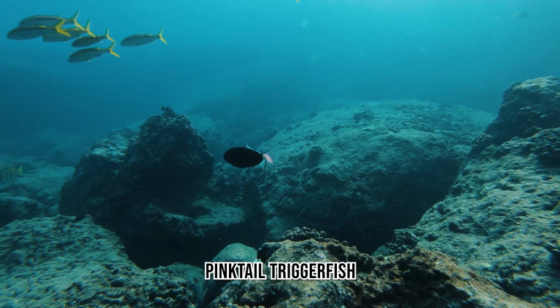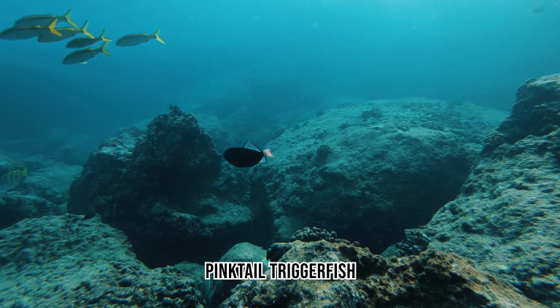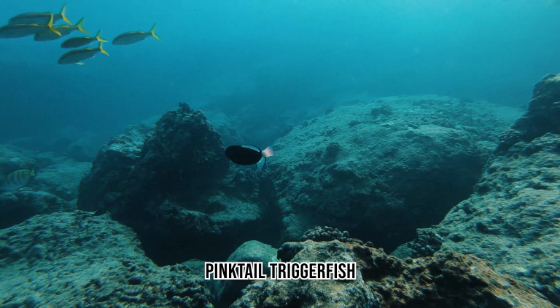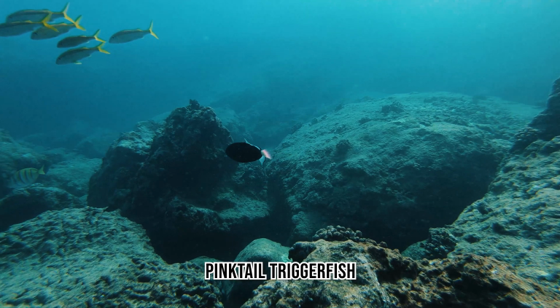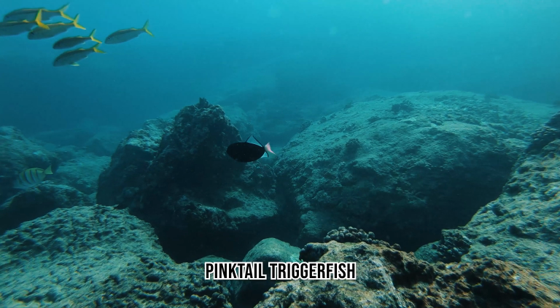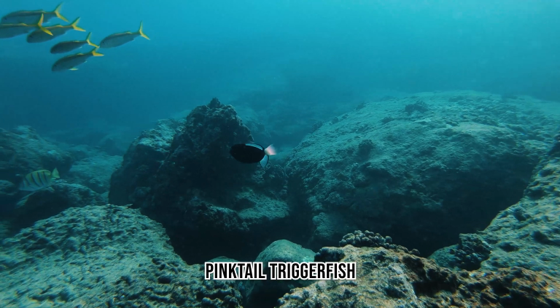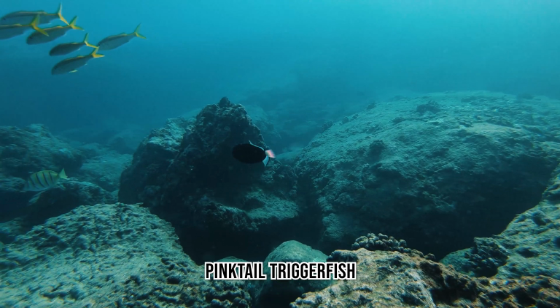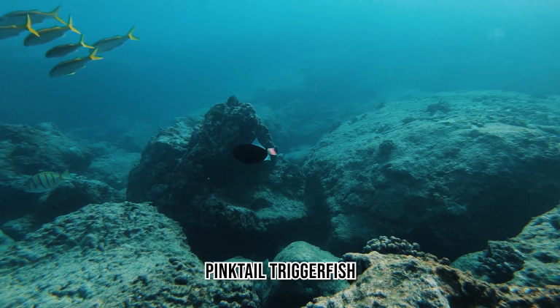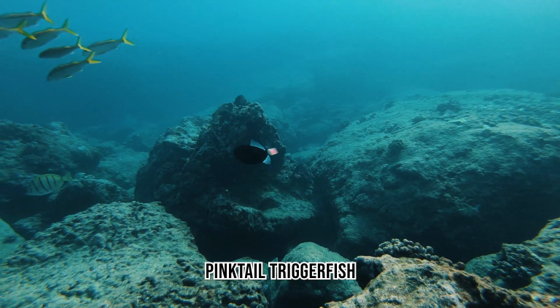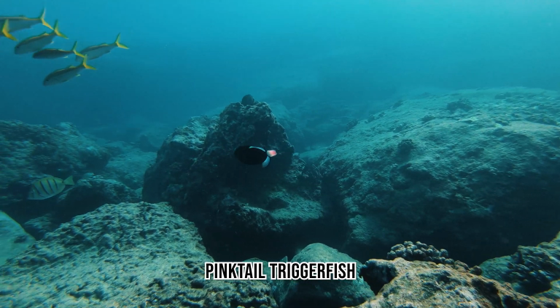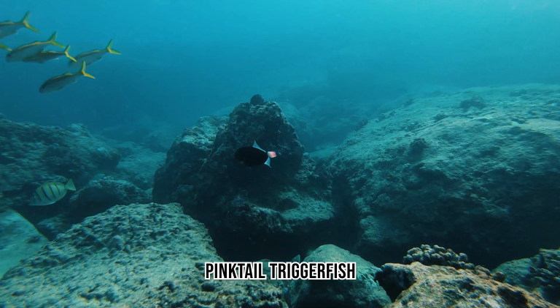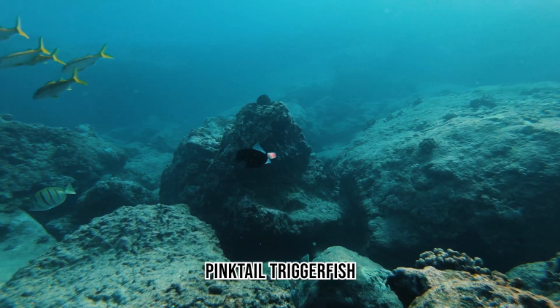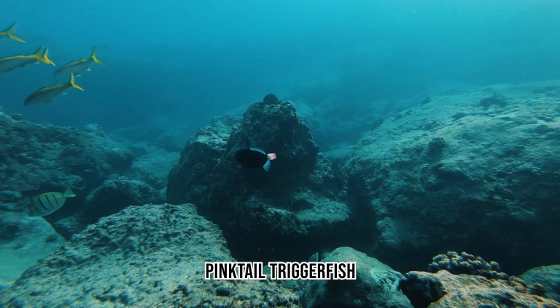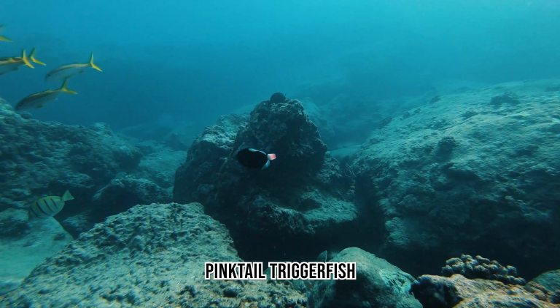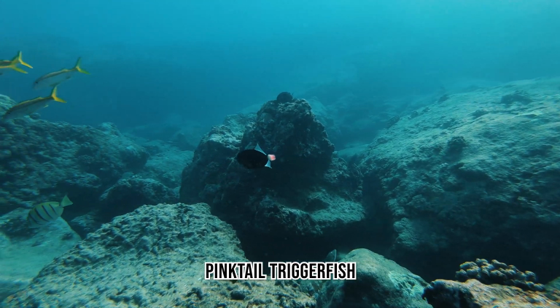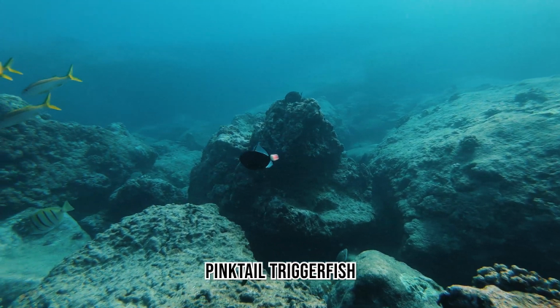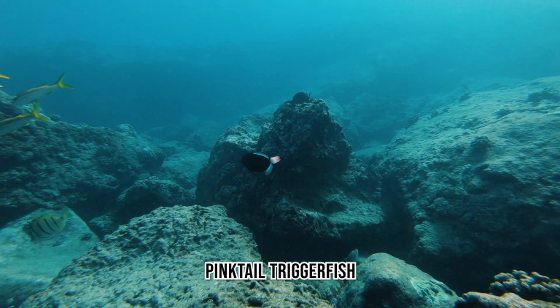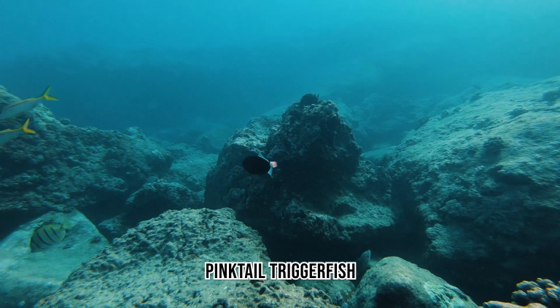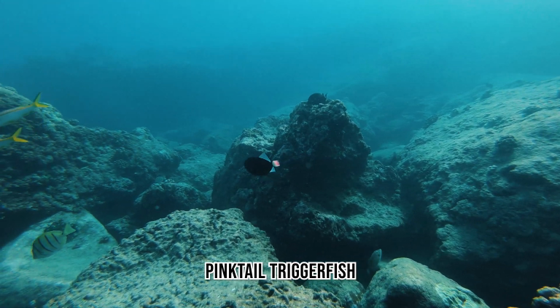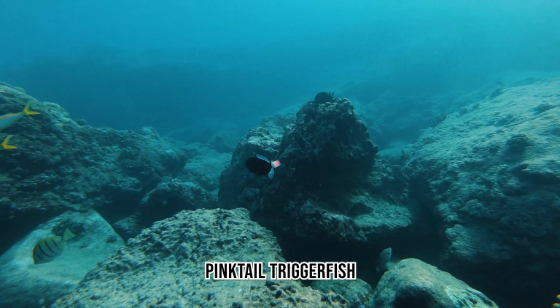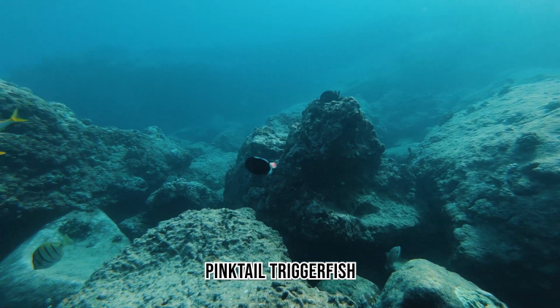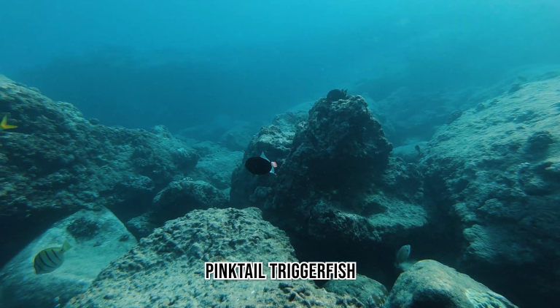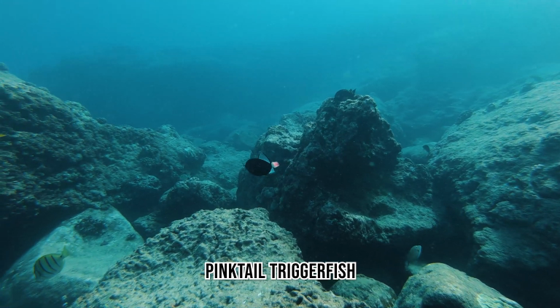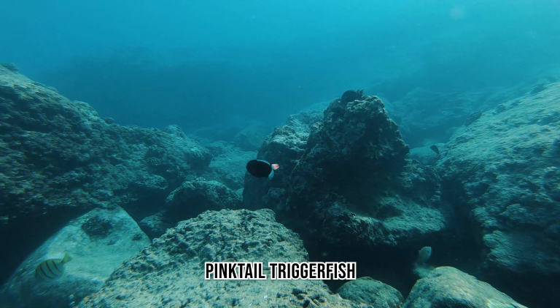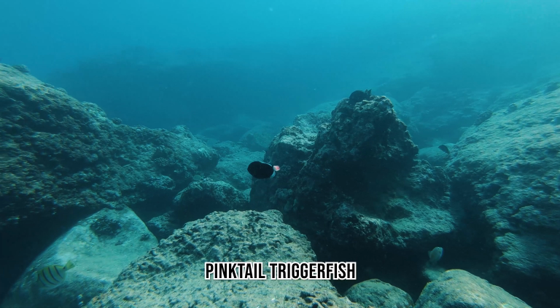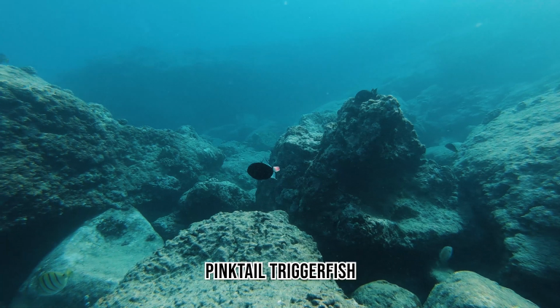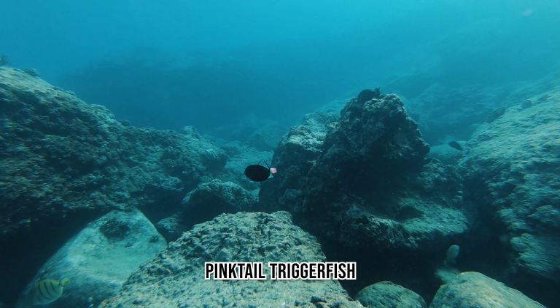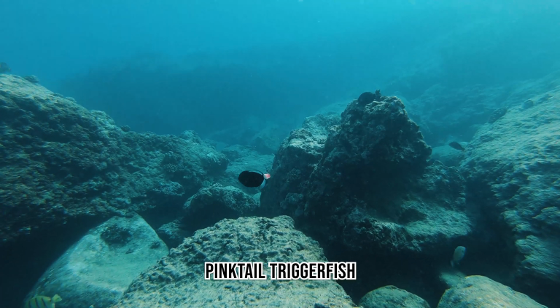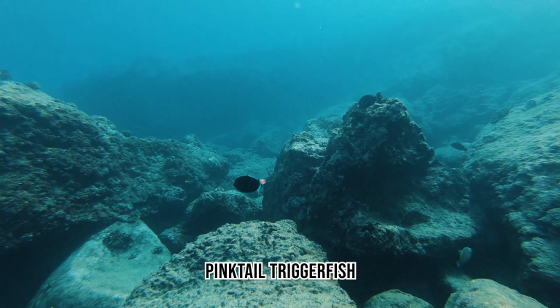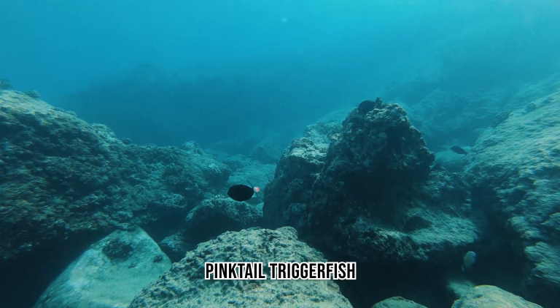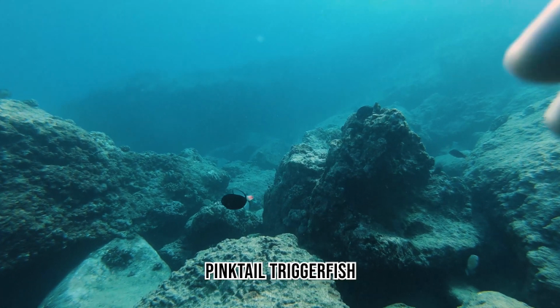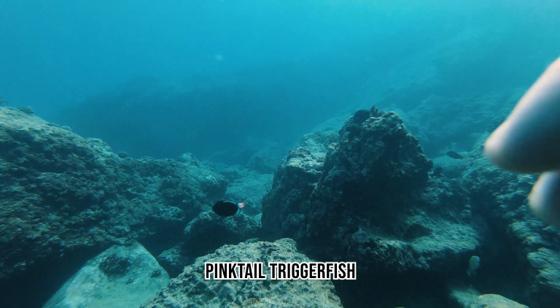The Pink-Tailed Triggerfish is a carnivore. All triggerfish have a trigger at the base of their head that they're able to use for predation and protection.